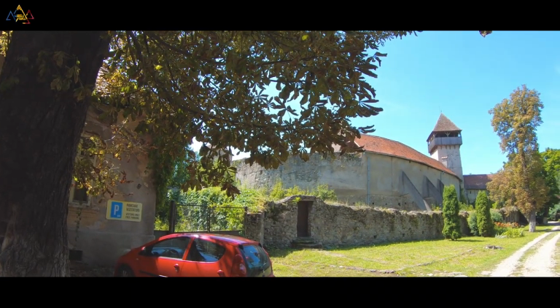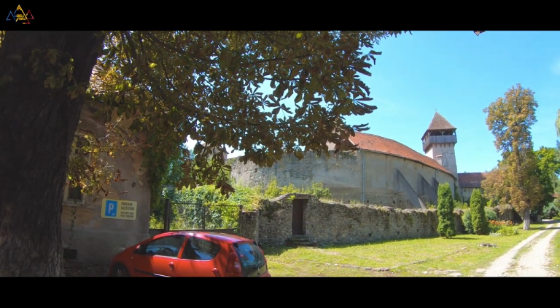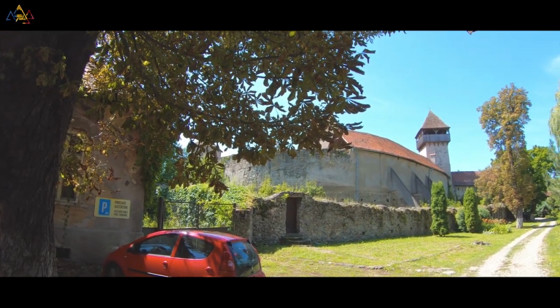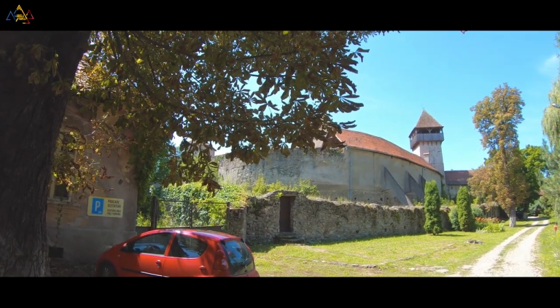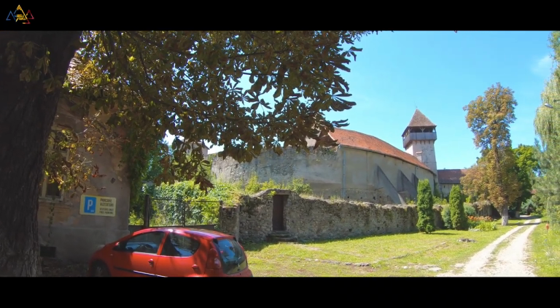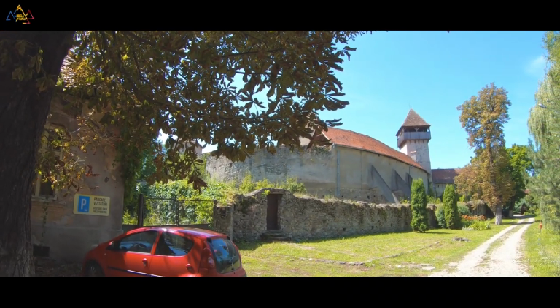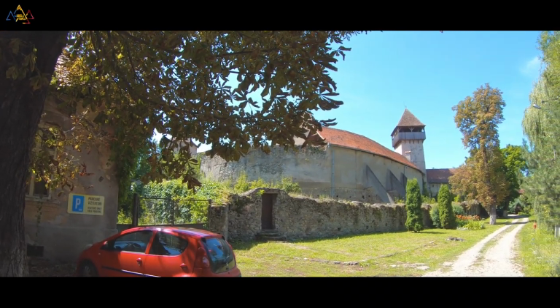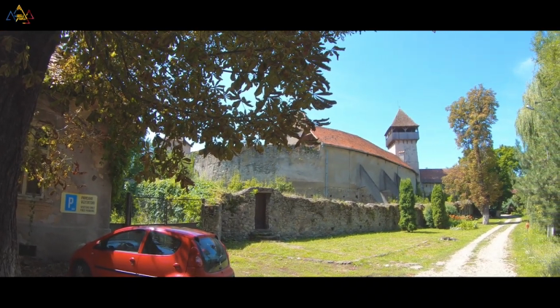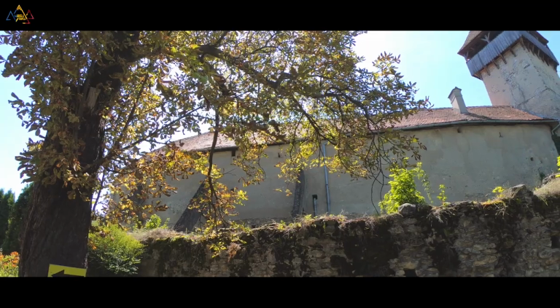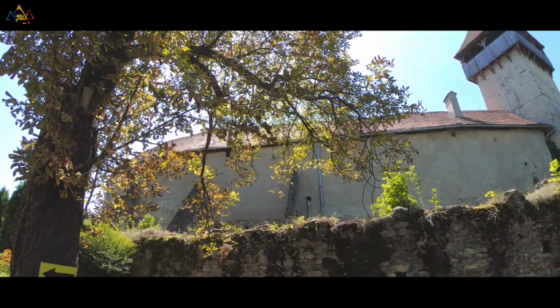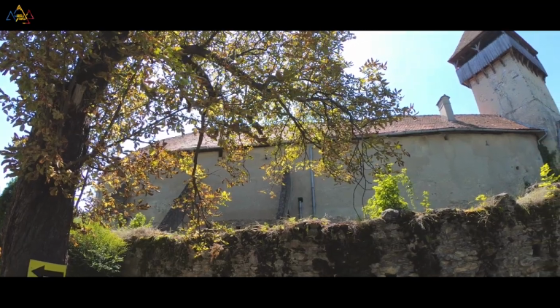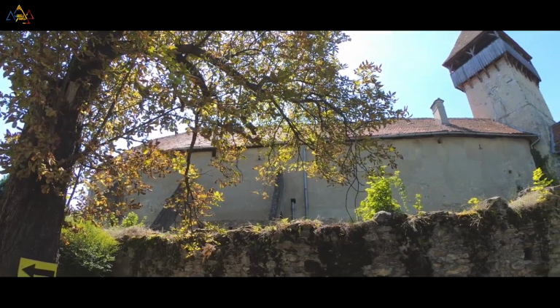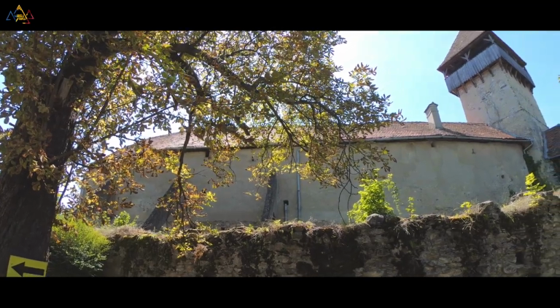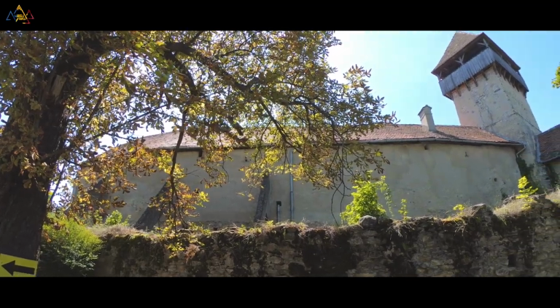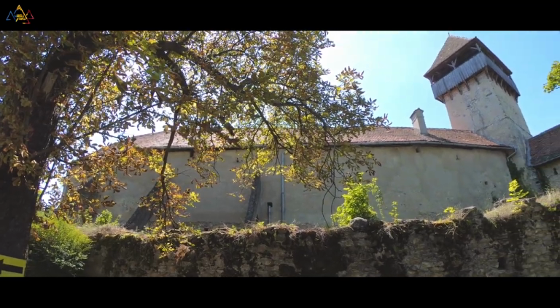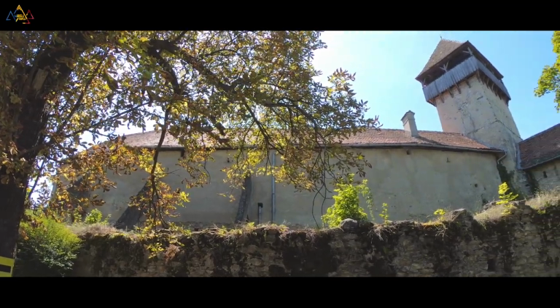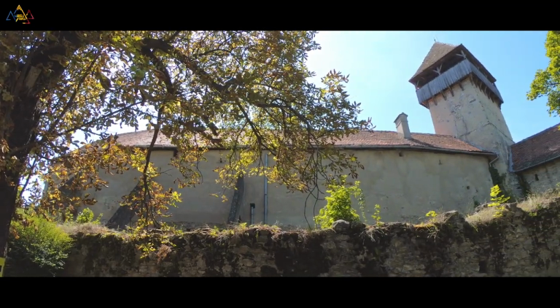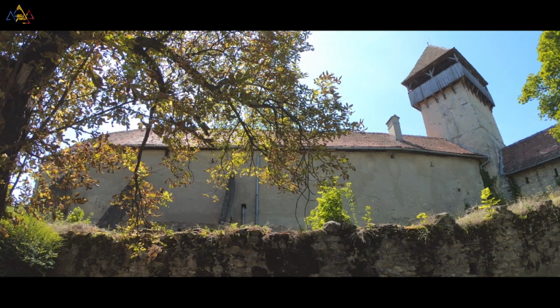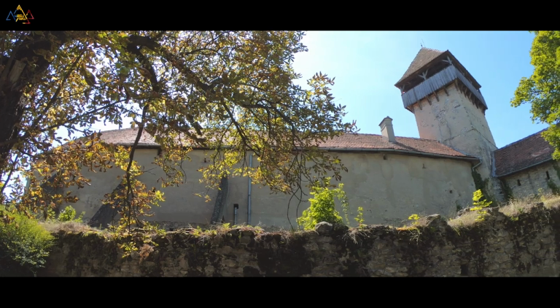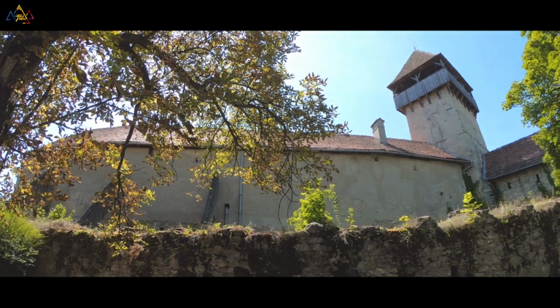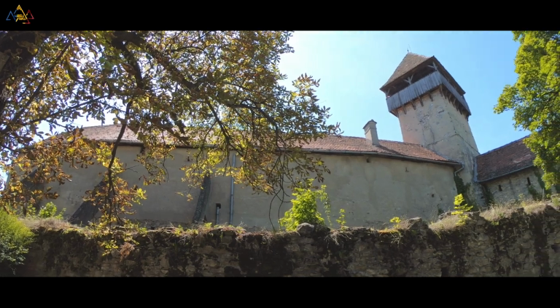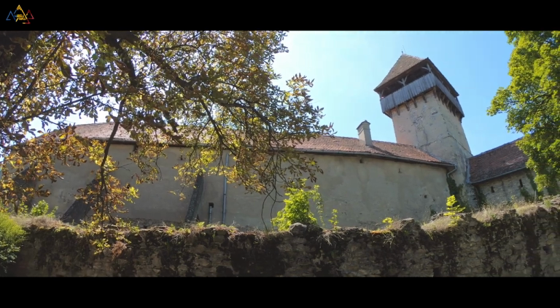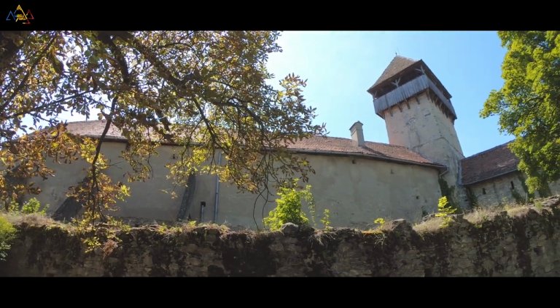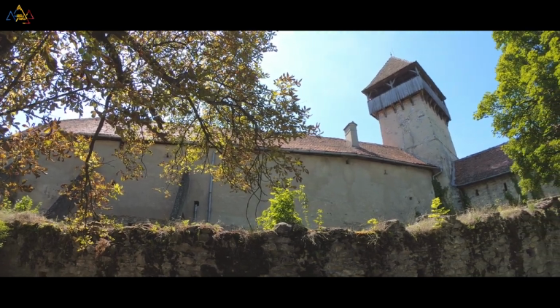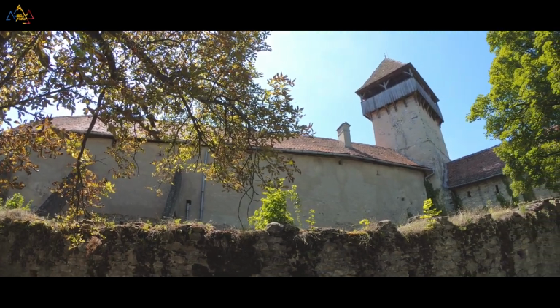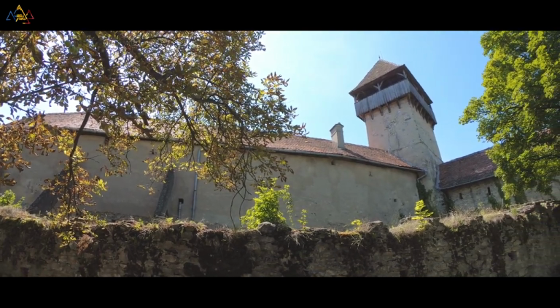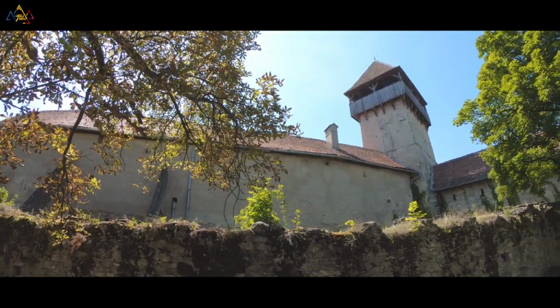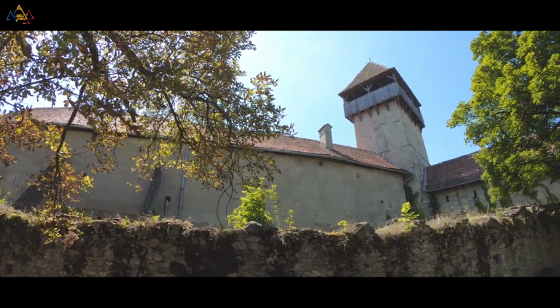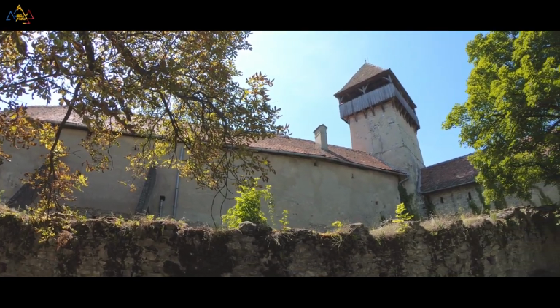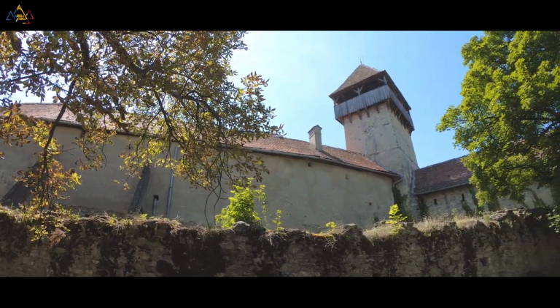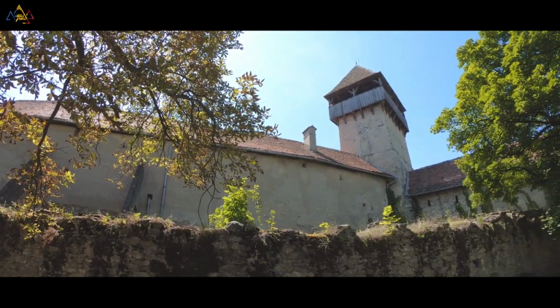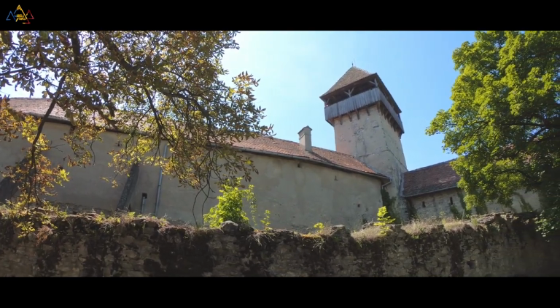In today's video, we are going to discover two citadels from Romania located in Transylvania.